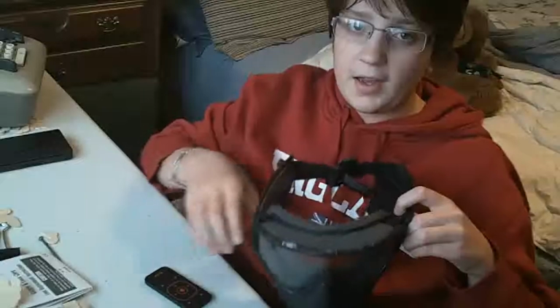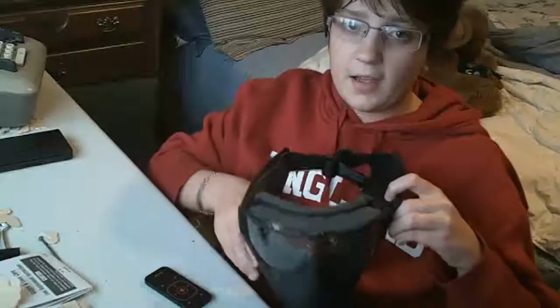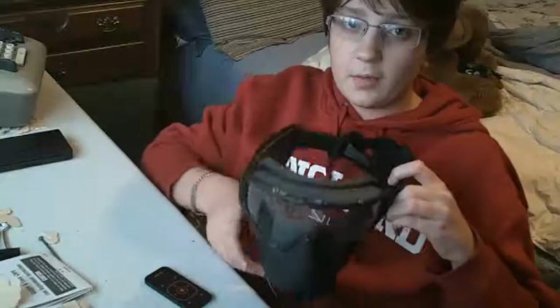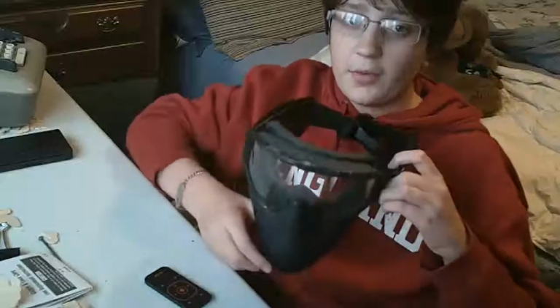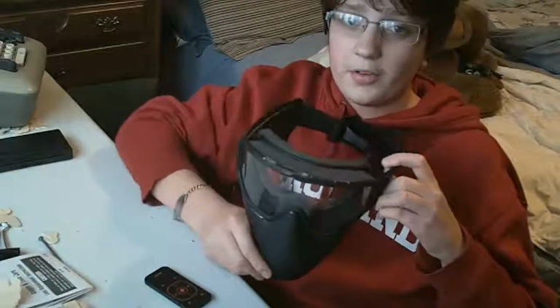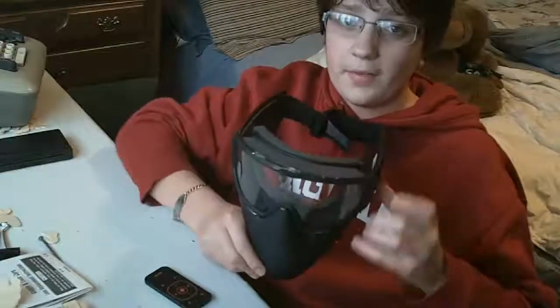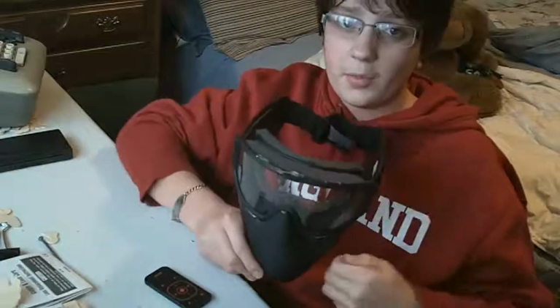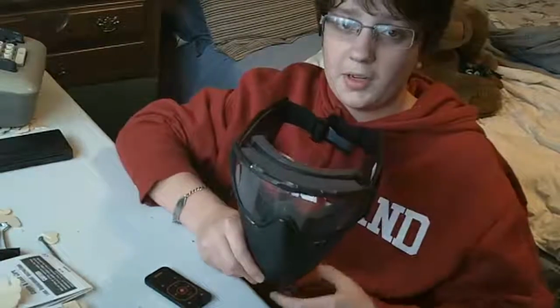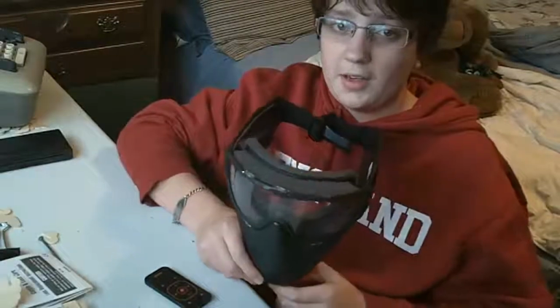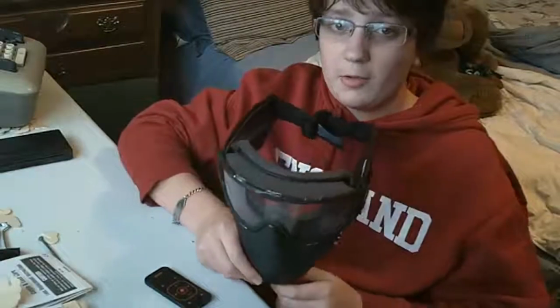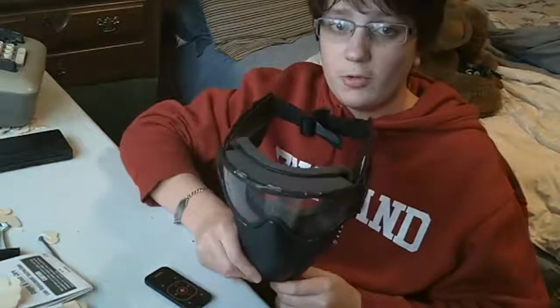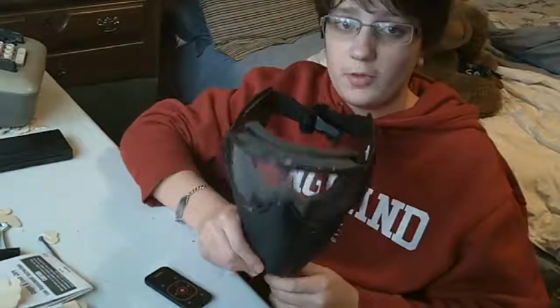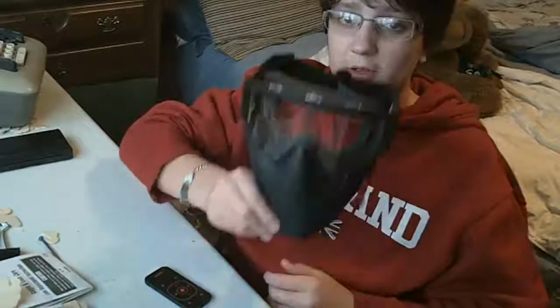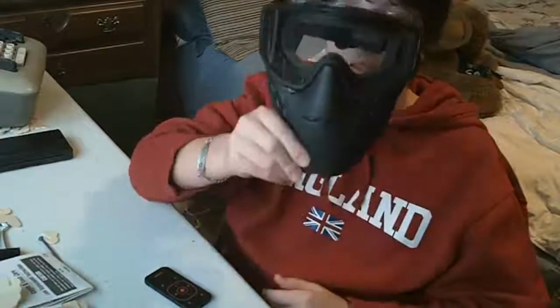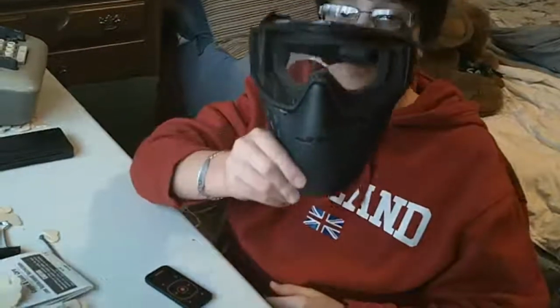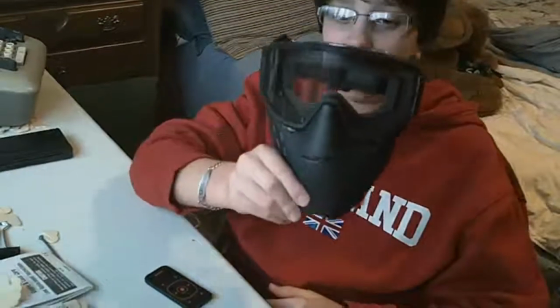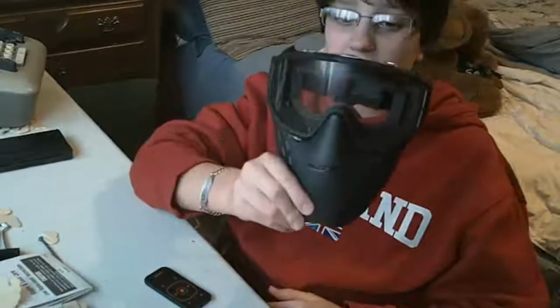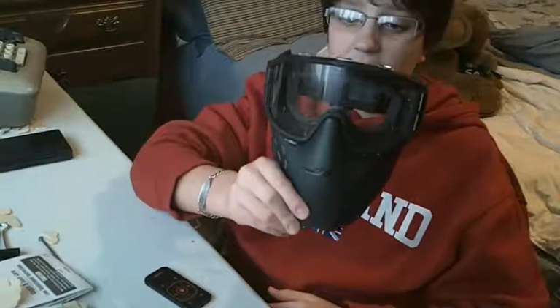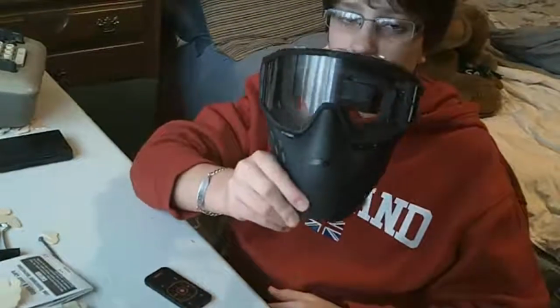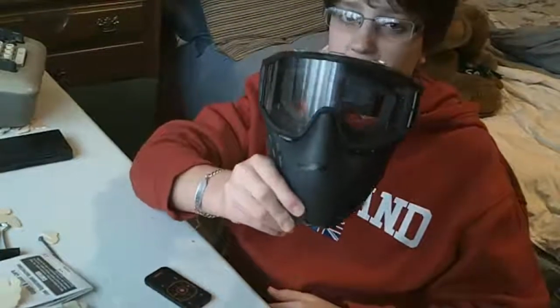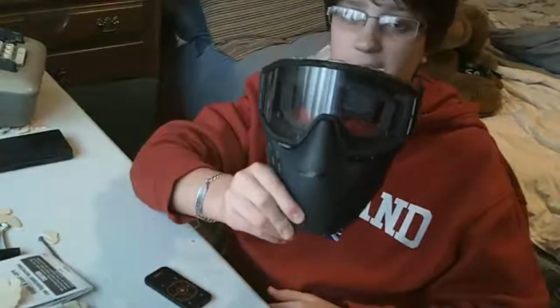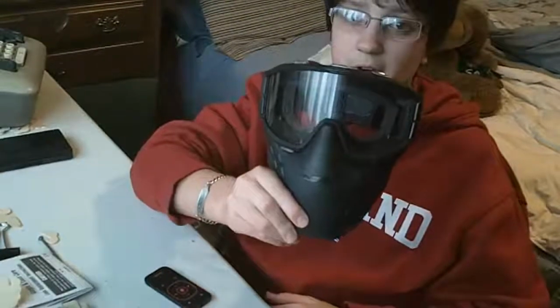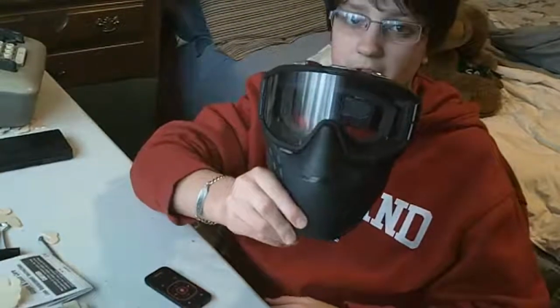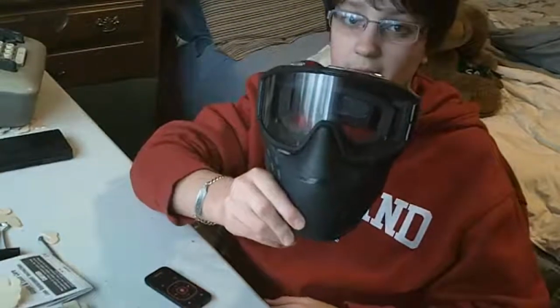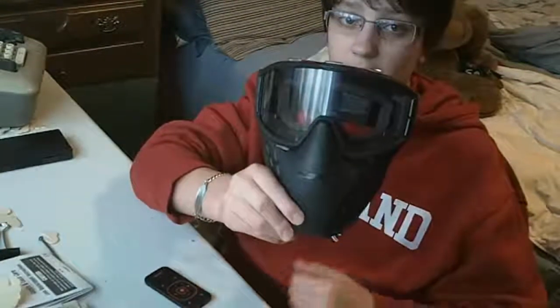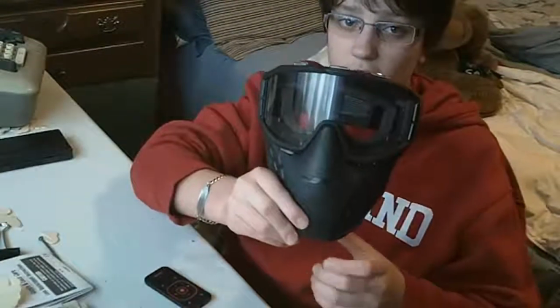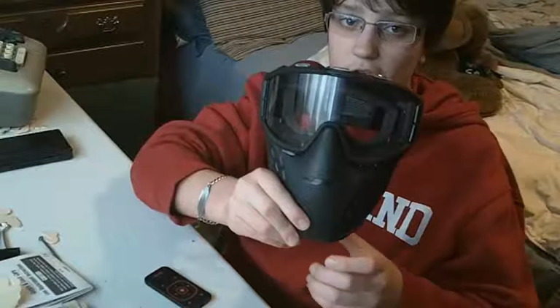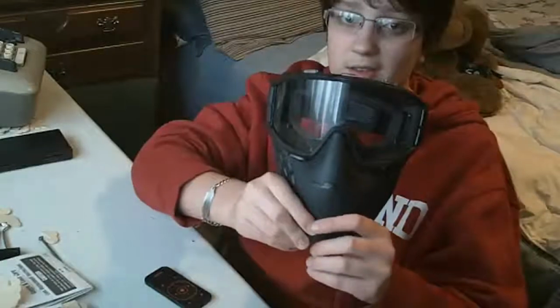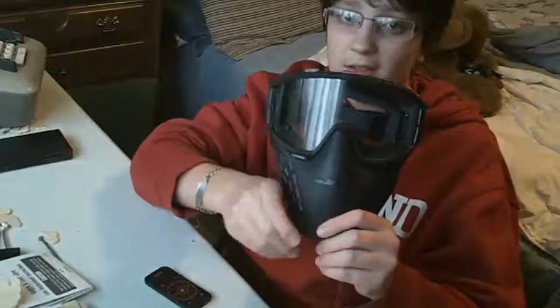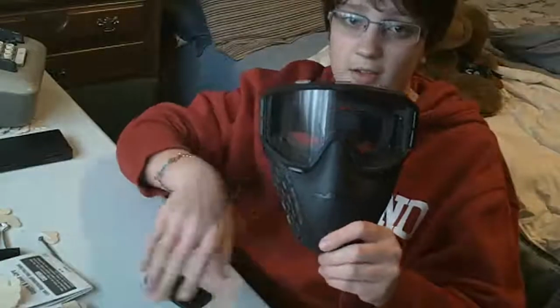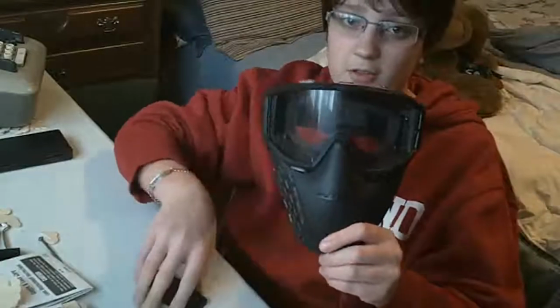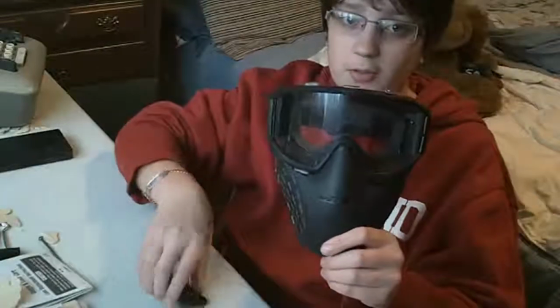Hey guys, it's Peter from Airsoft Urban, and today we're reviewing this mask designed specifically for Airsoft — the JT Delta II.